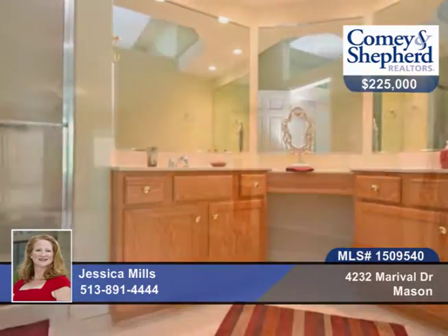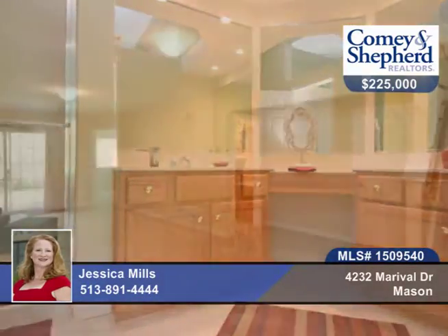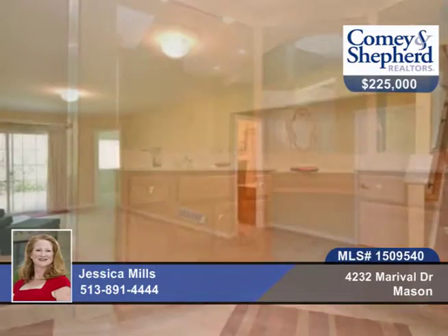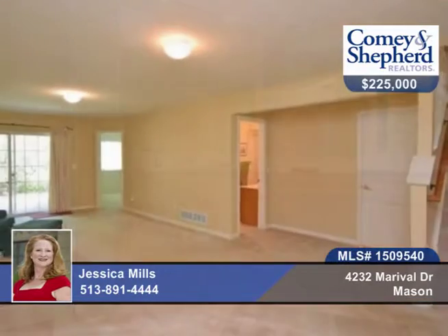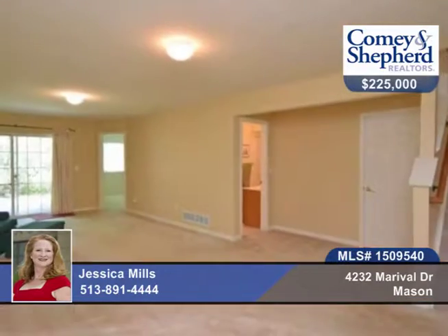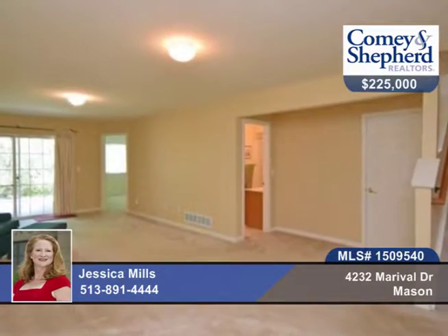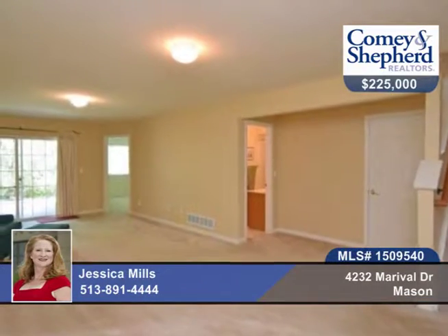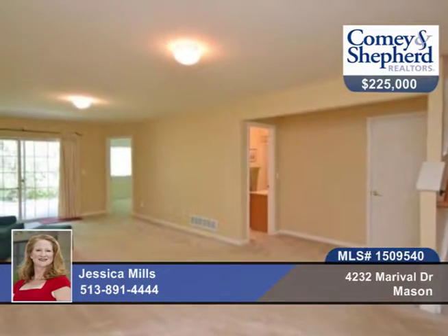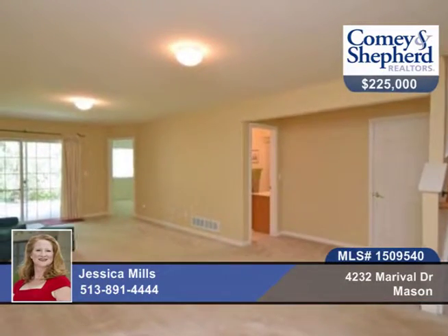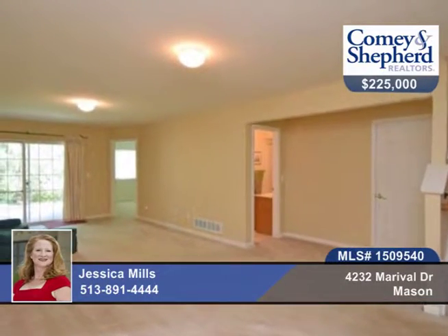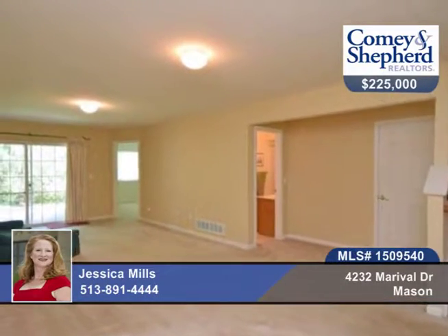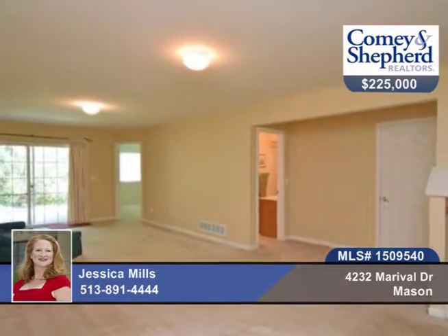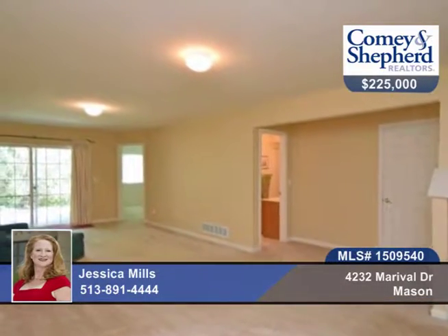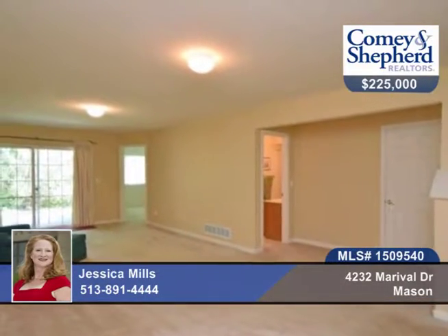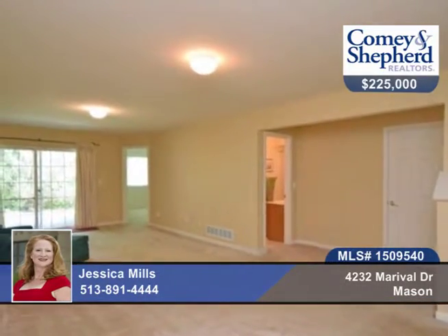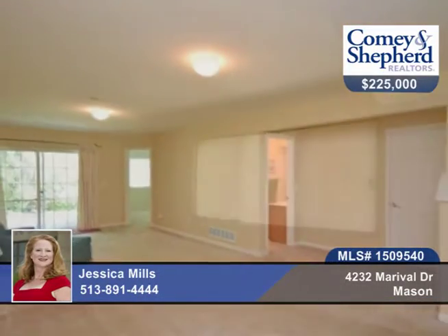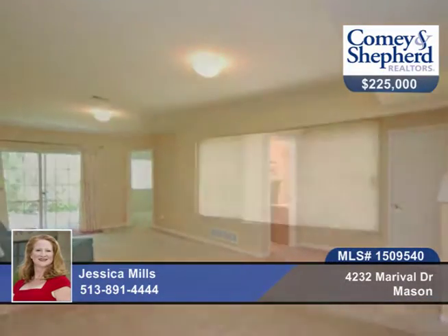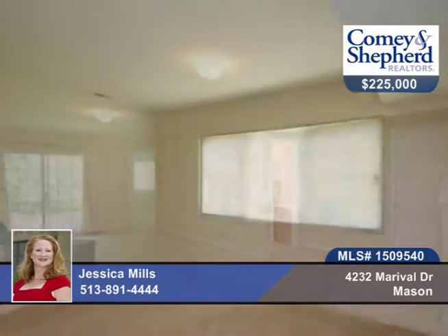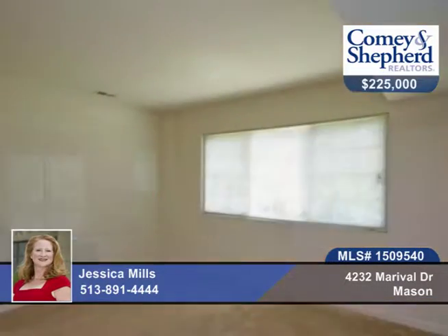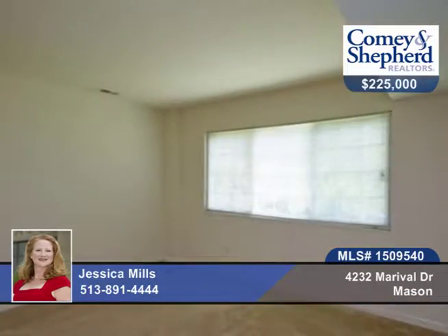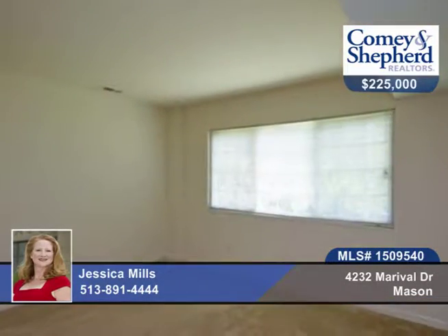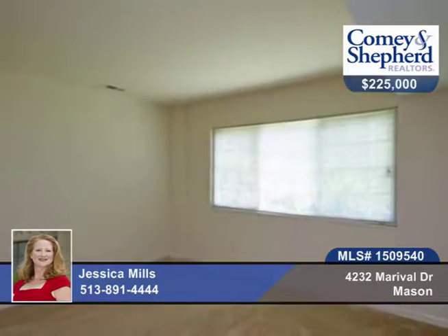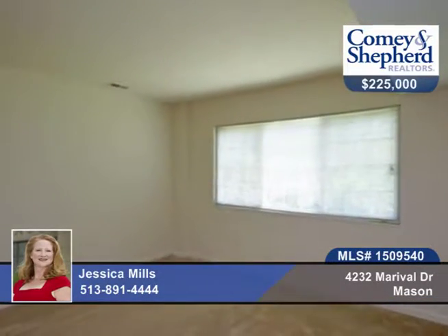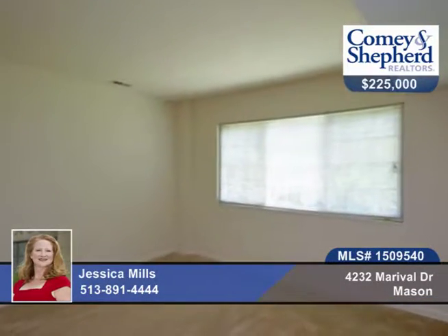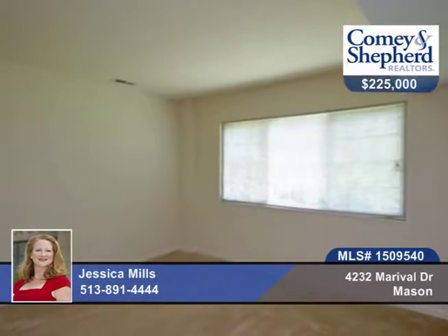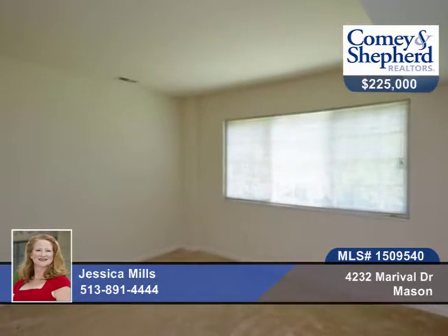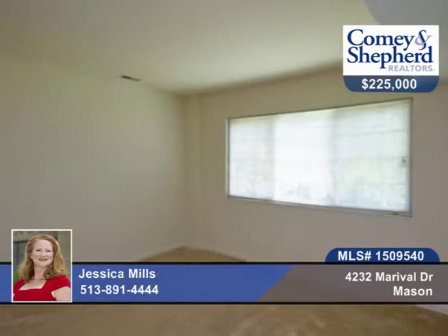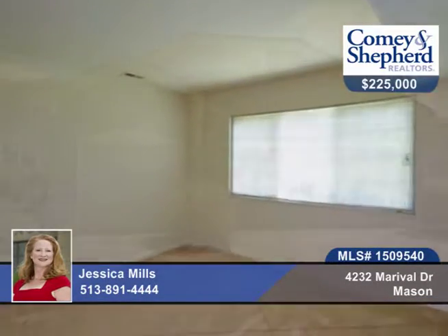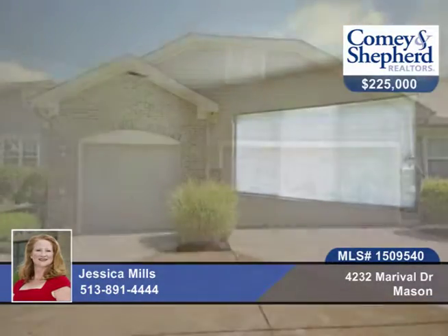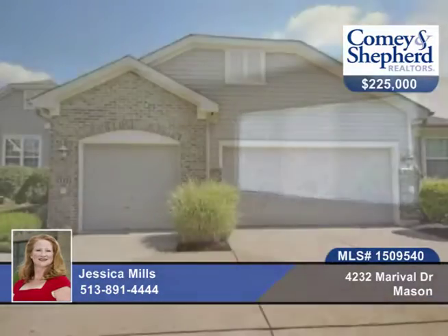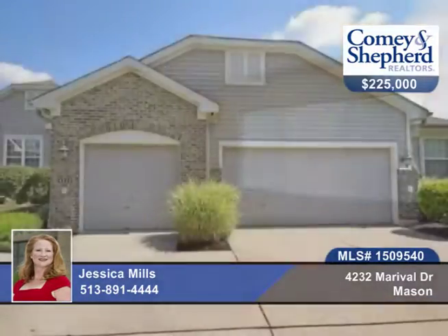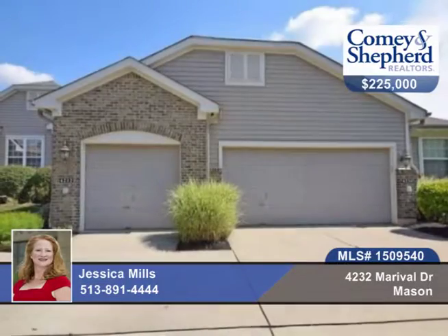There's lots of storage and closets in this four bedroom, three bath home. Call today for your tour with Jessica.